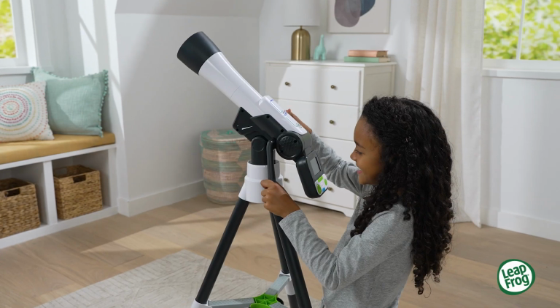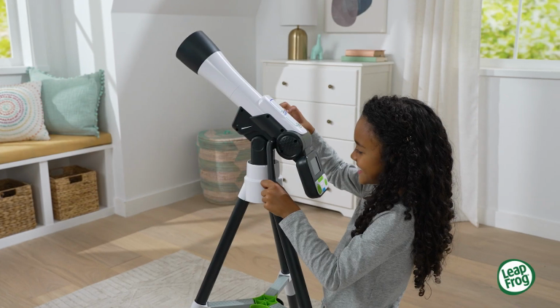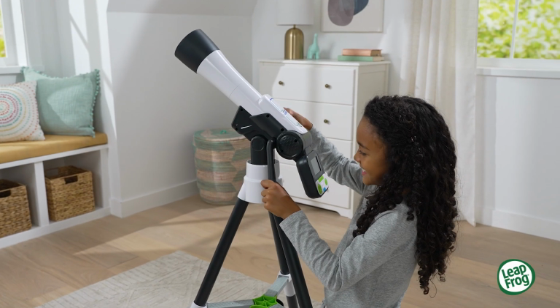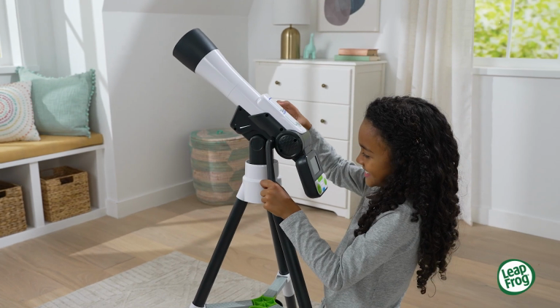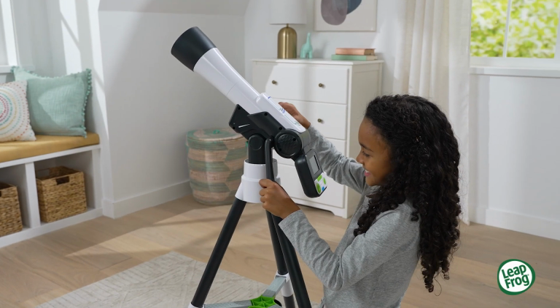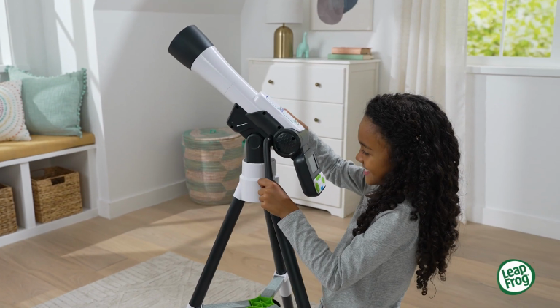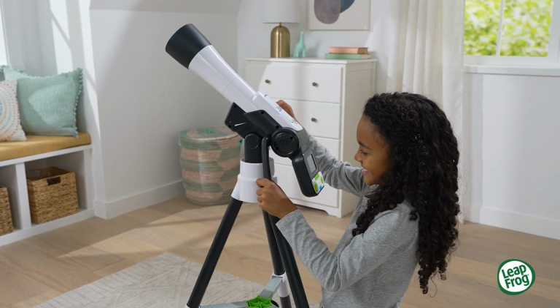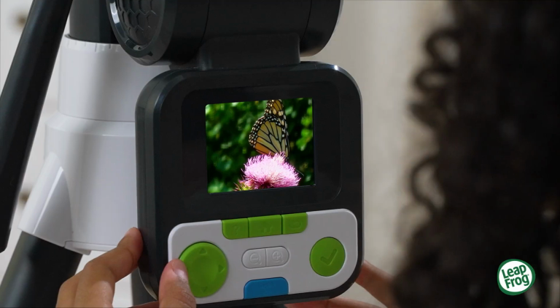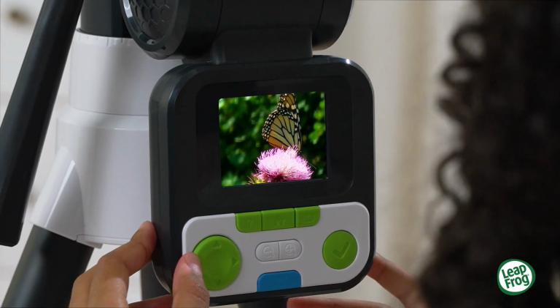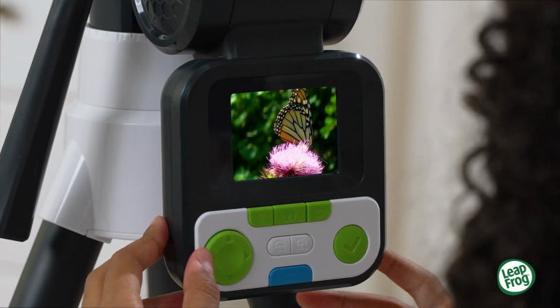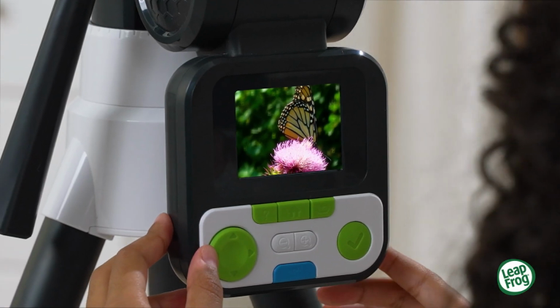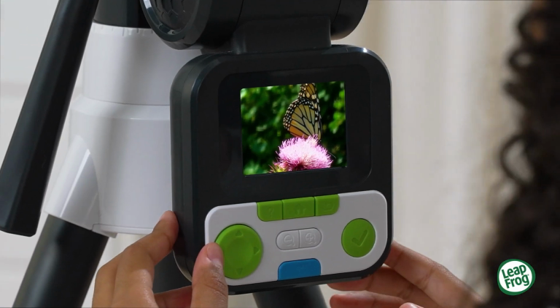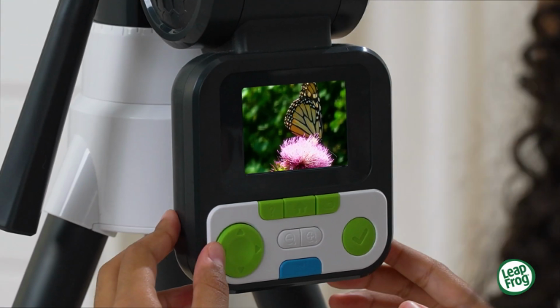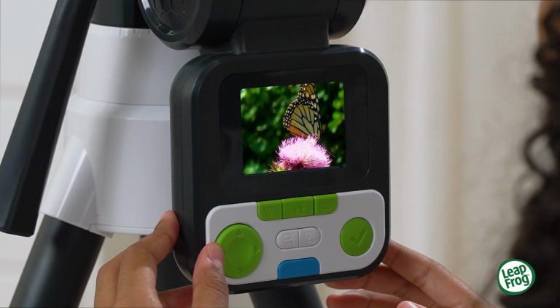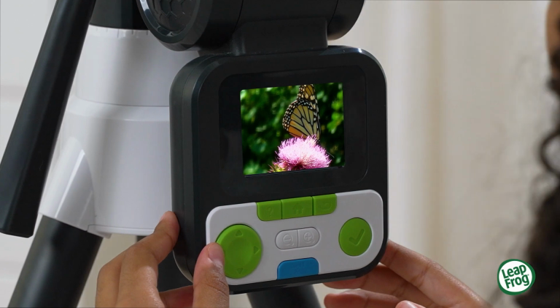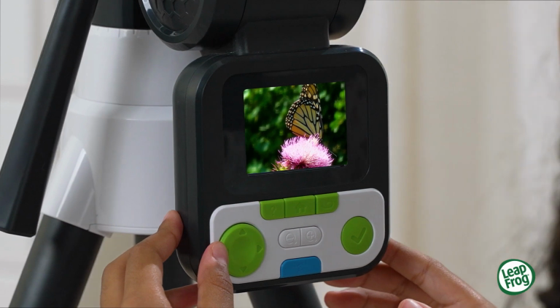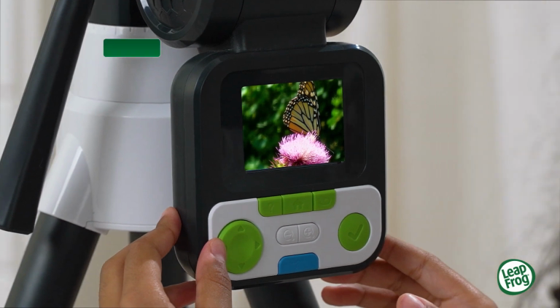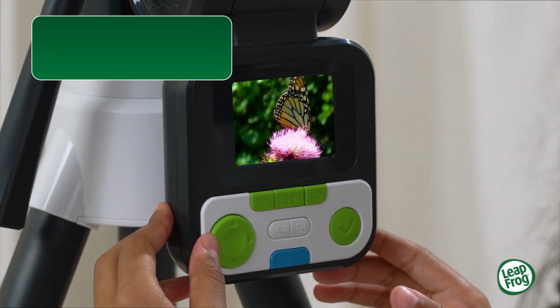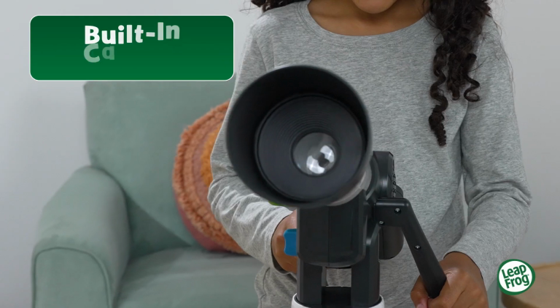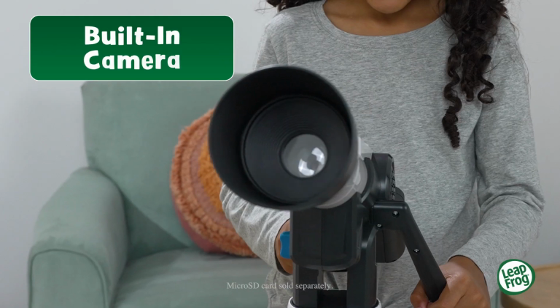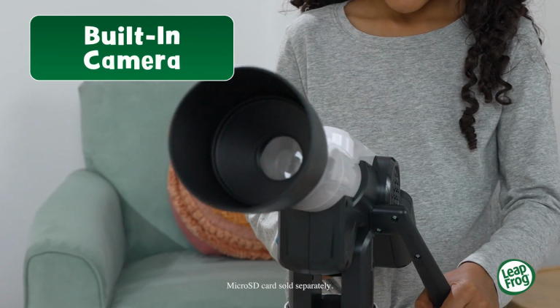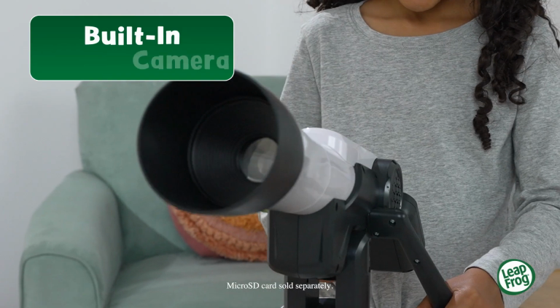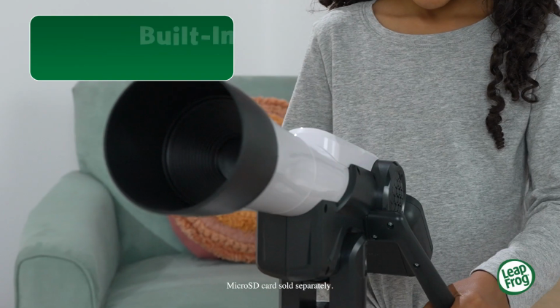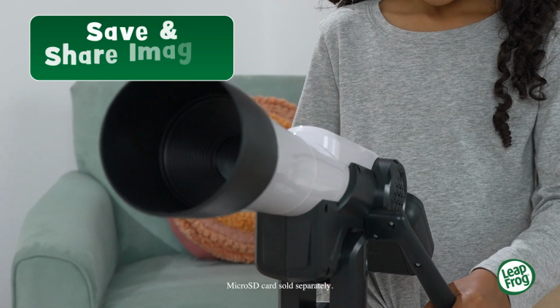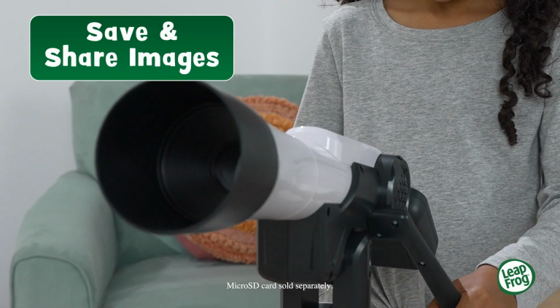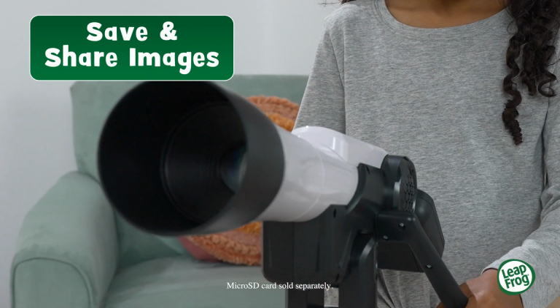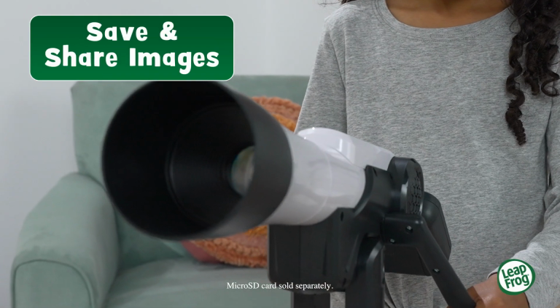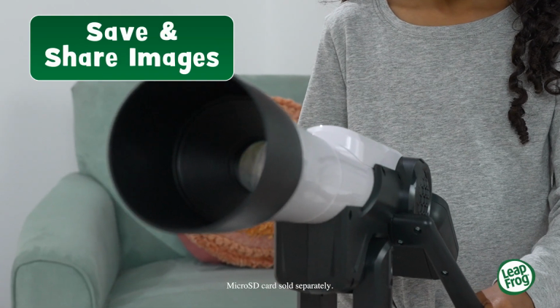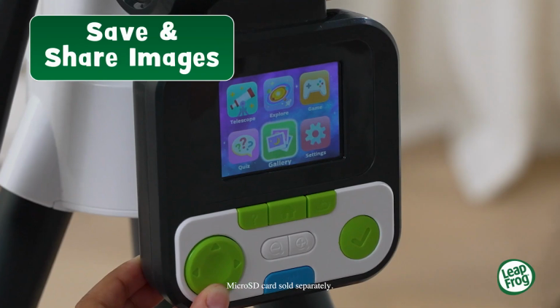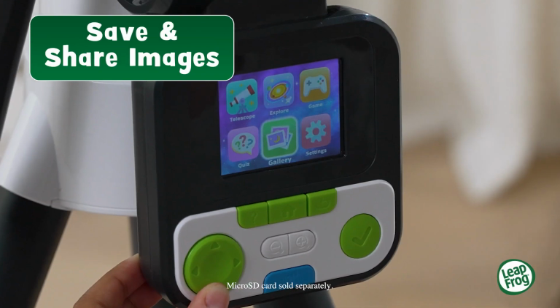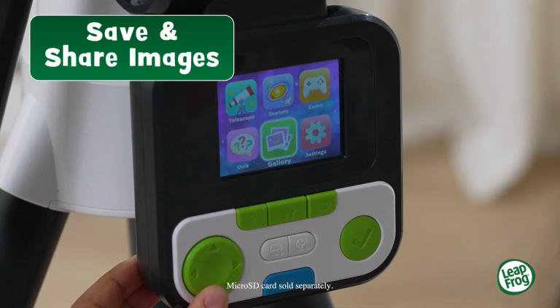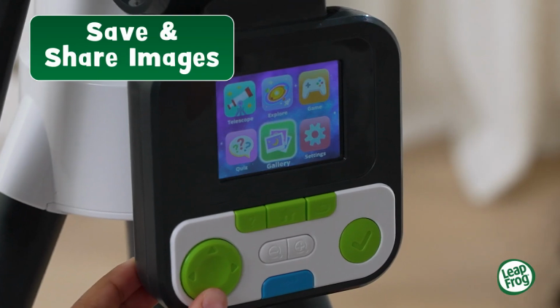Capture unique images of the Earth and sky nearby with the built-in camera, then save images to share with others.